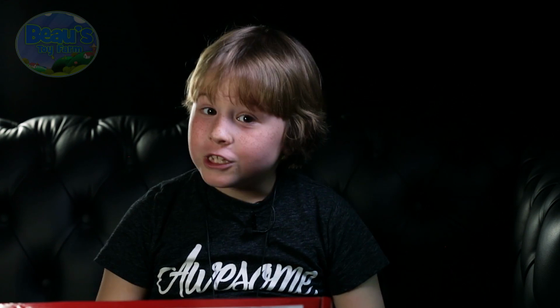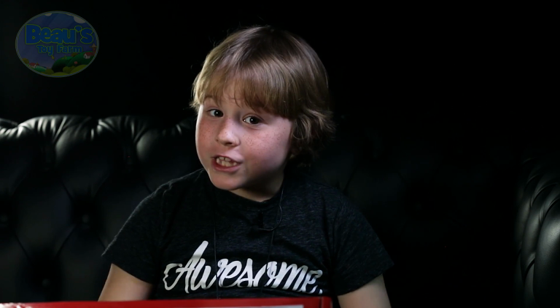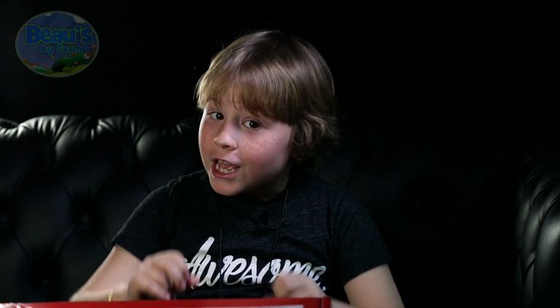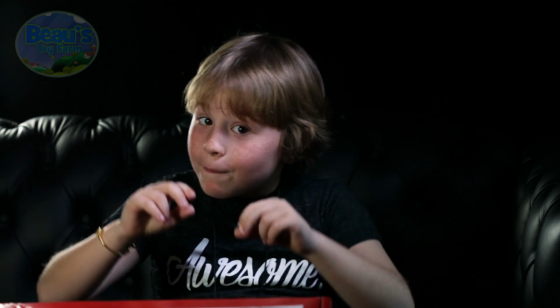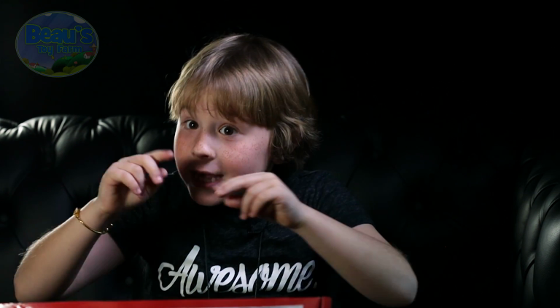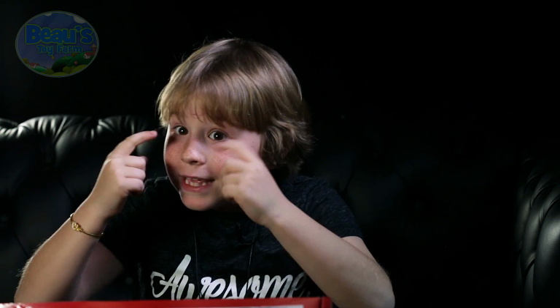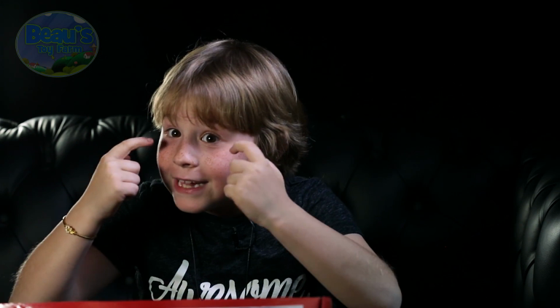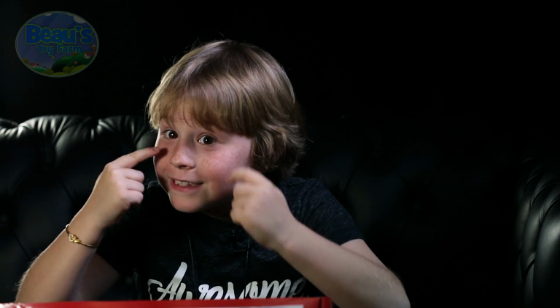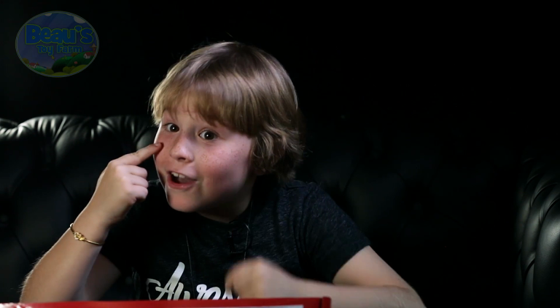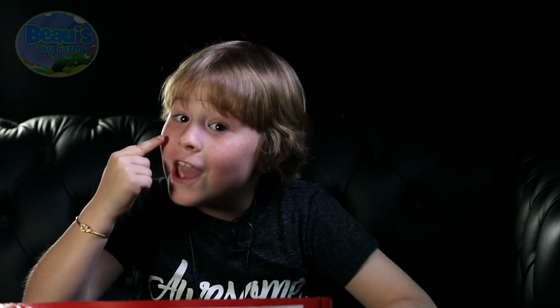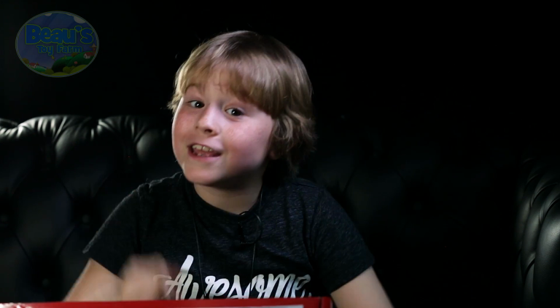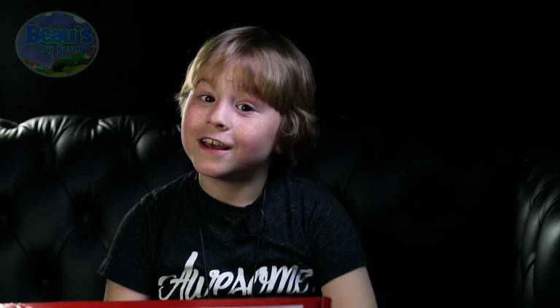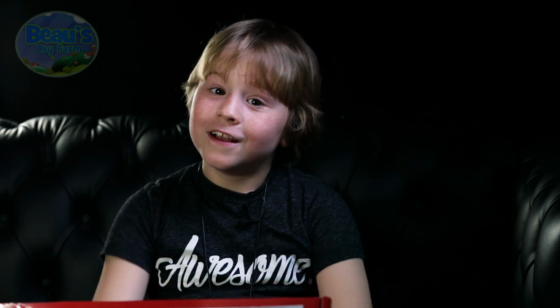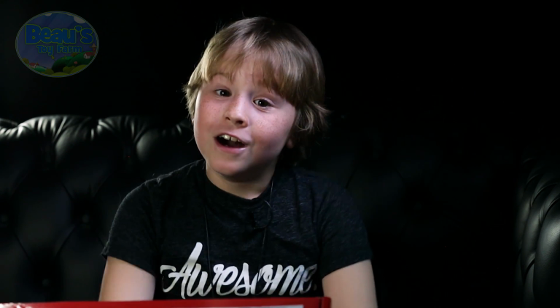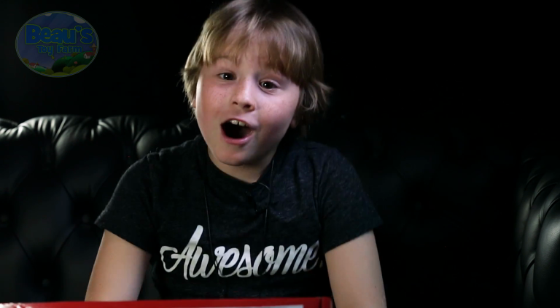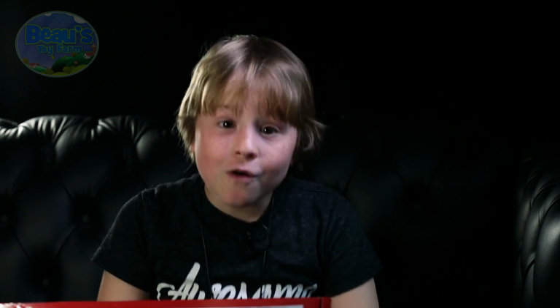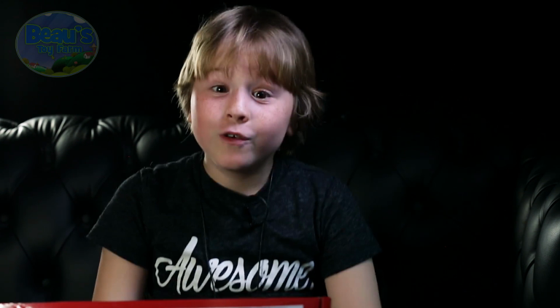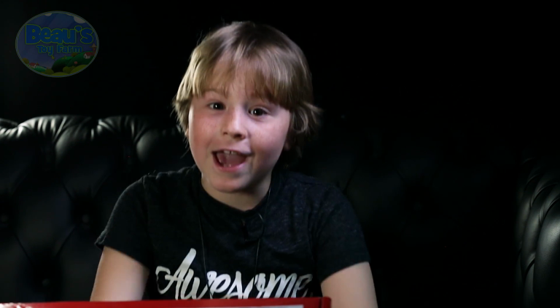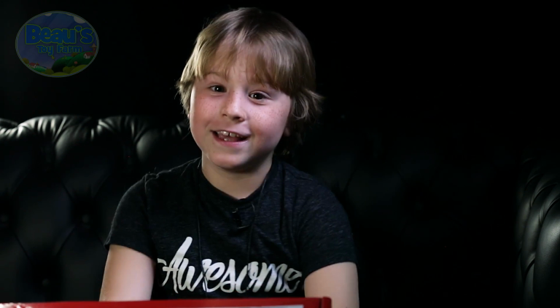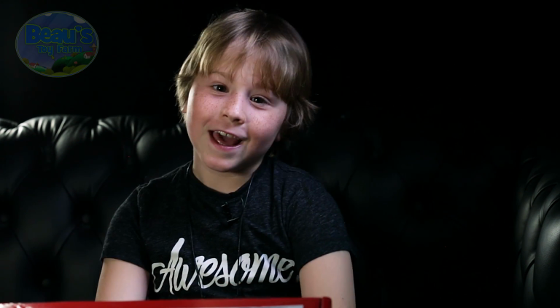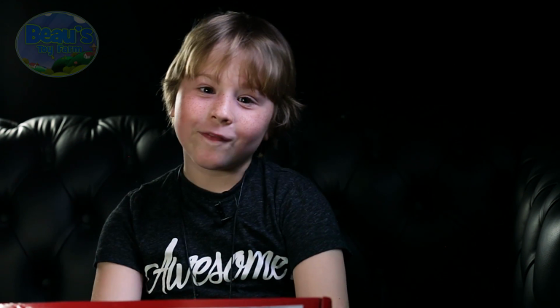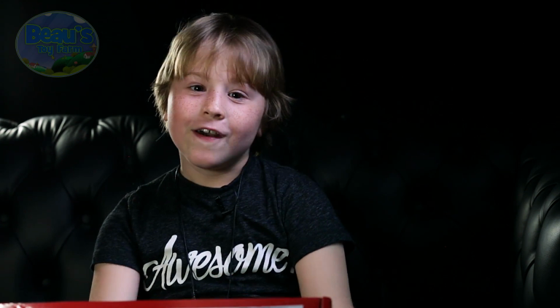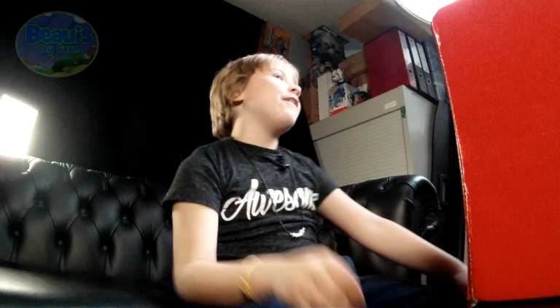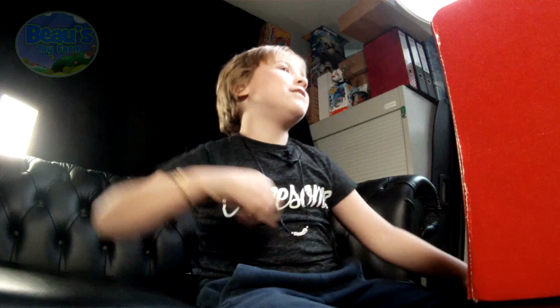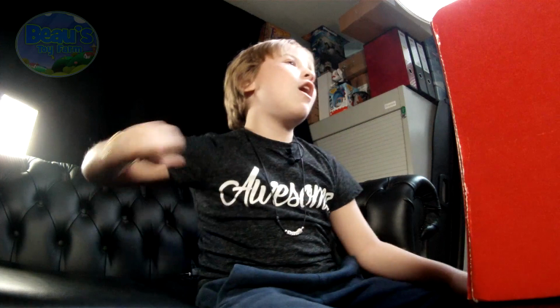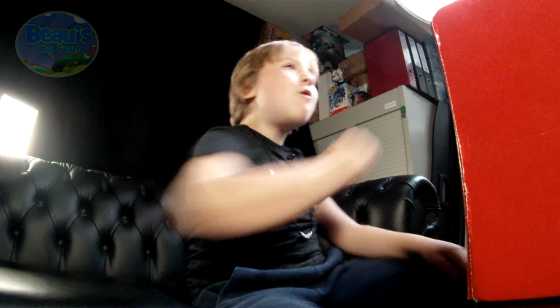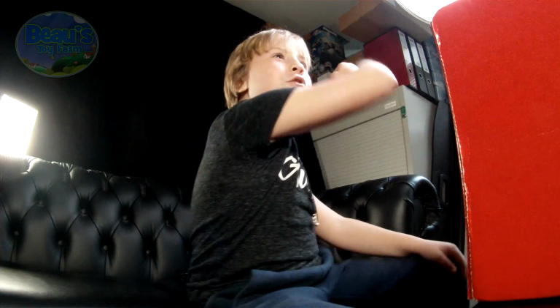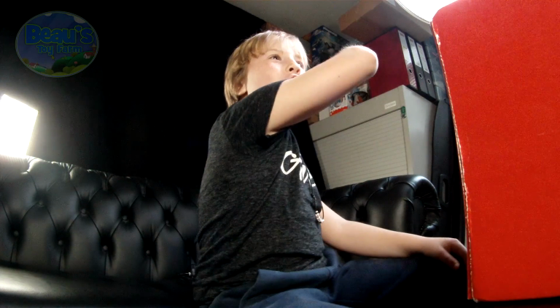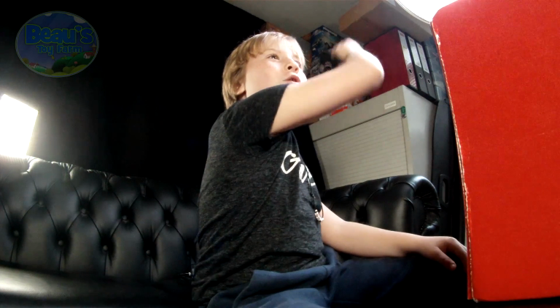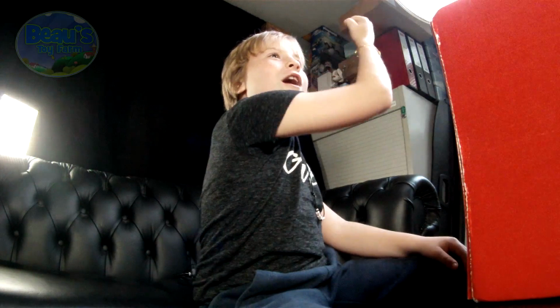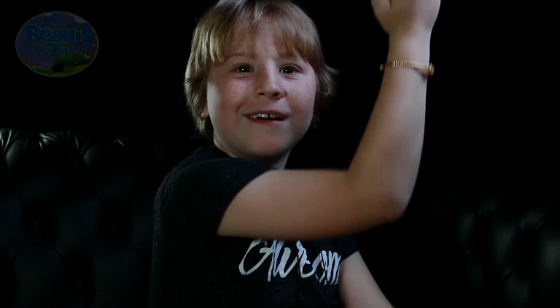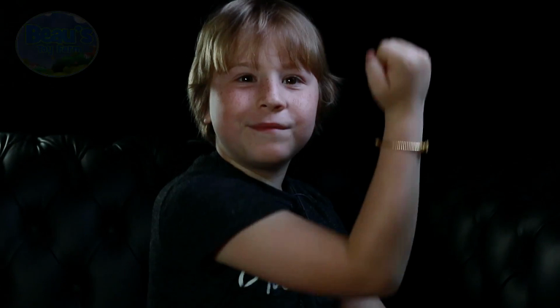Want to take a peek inside? Ok then, let's open her up.